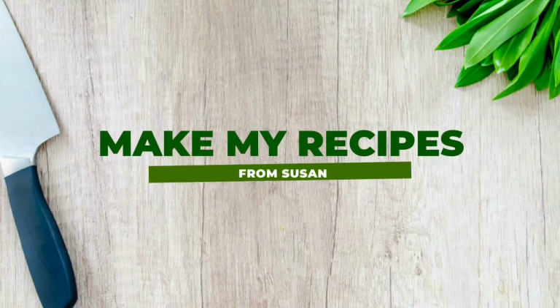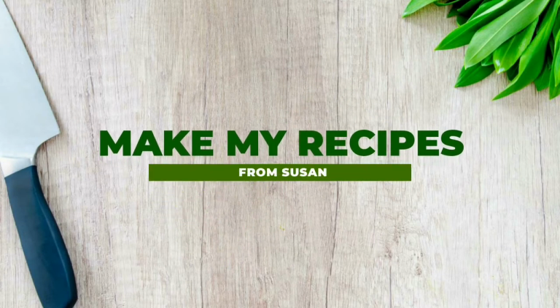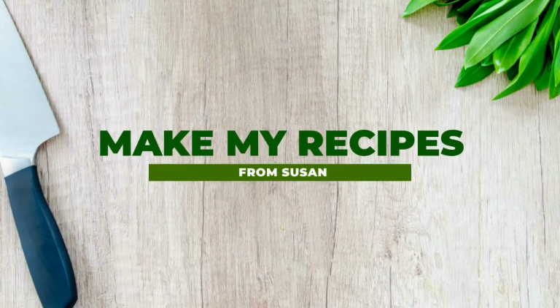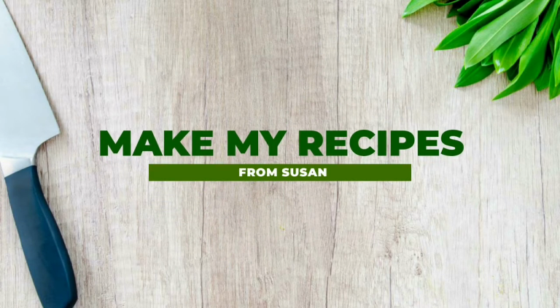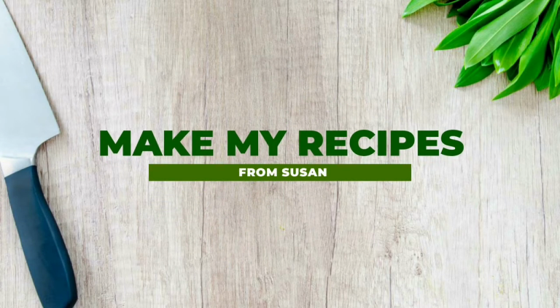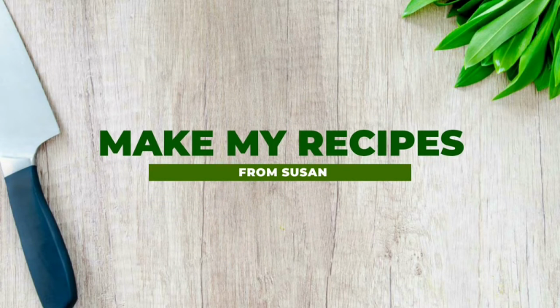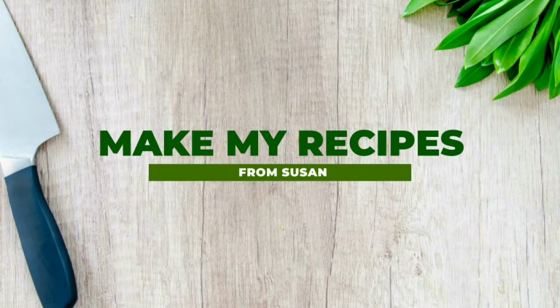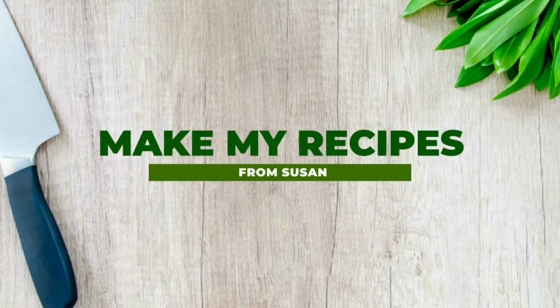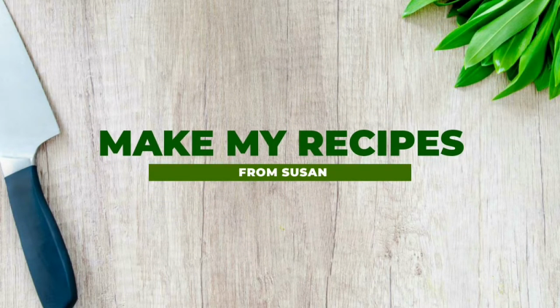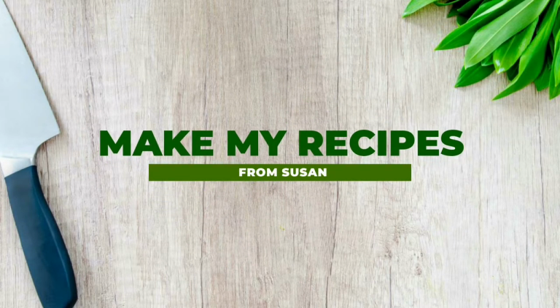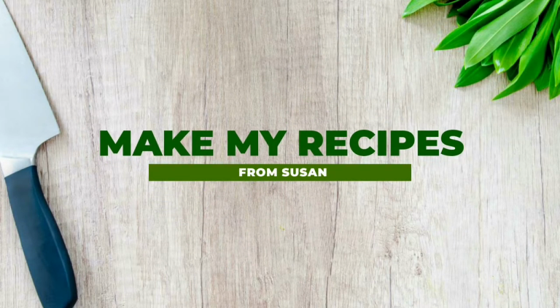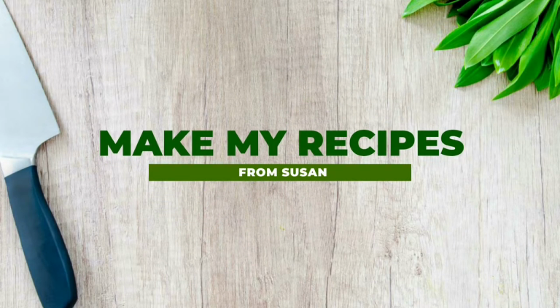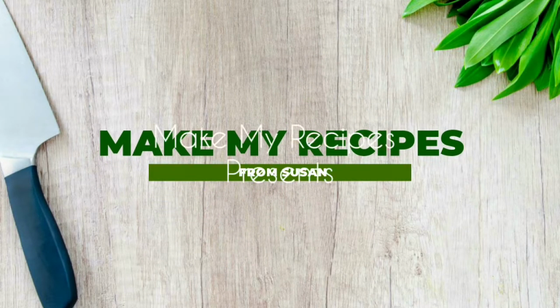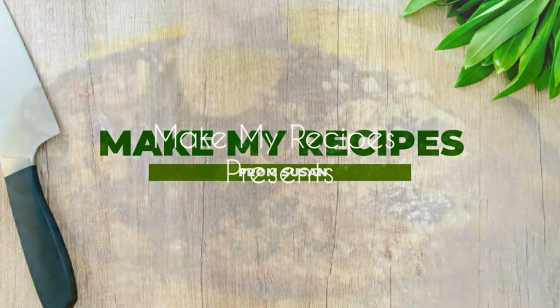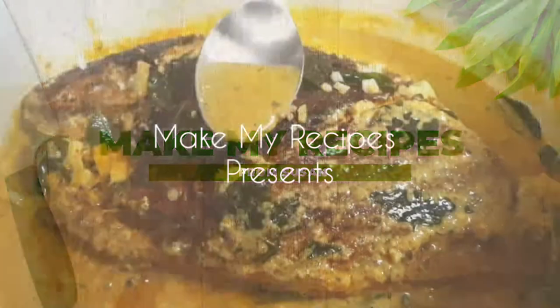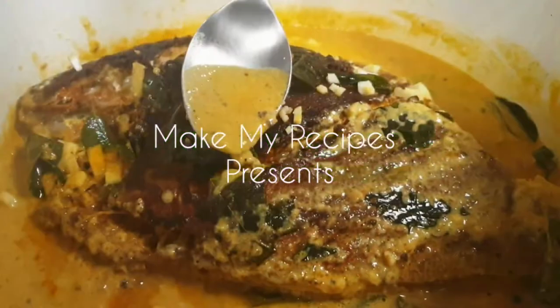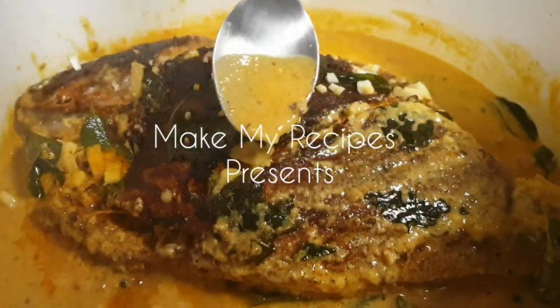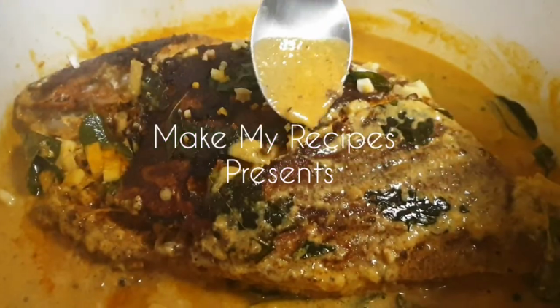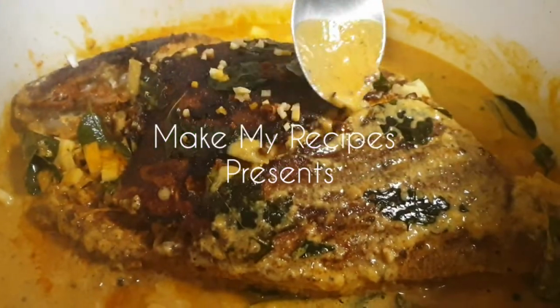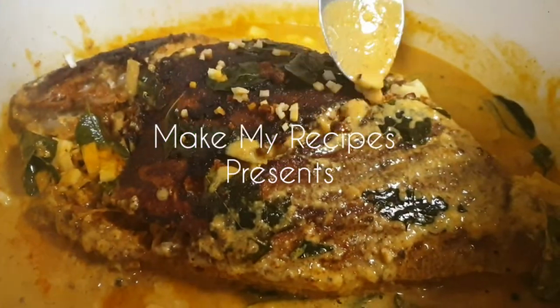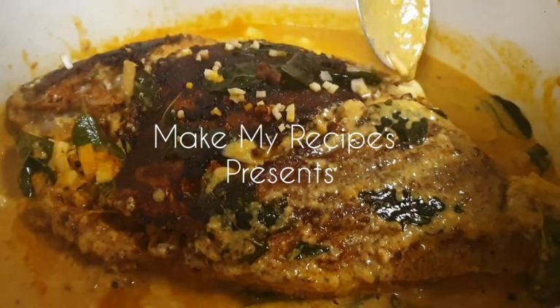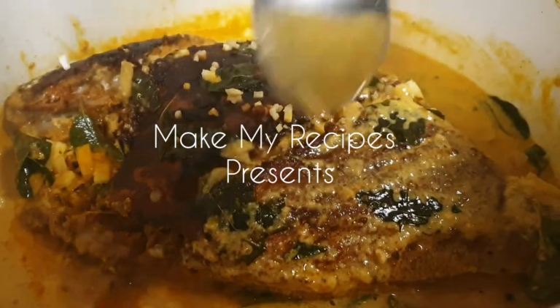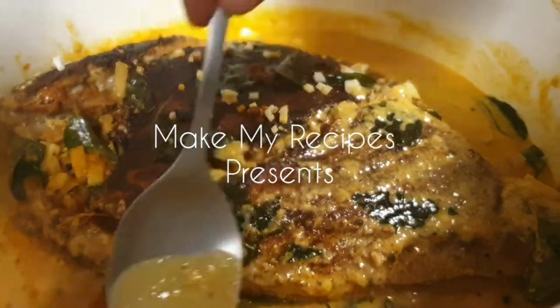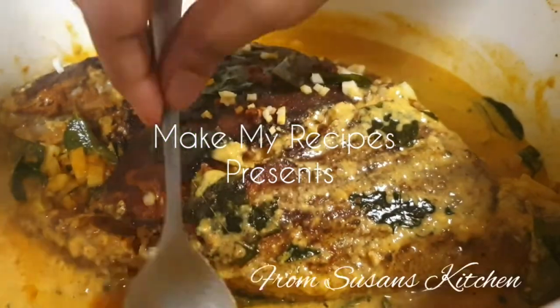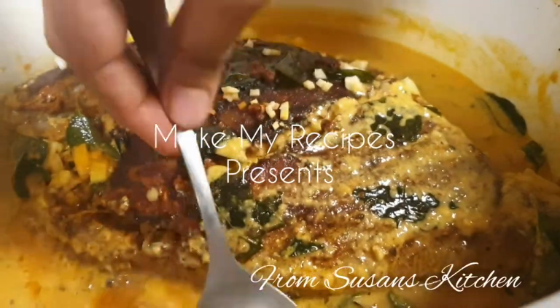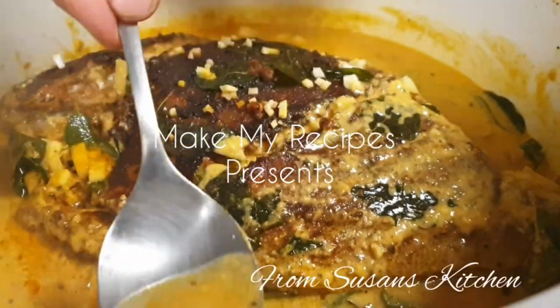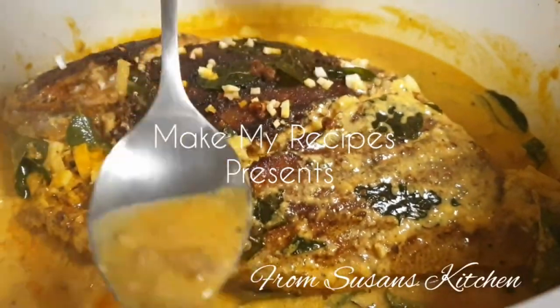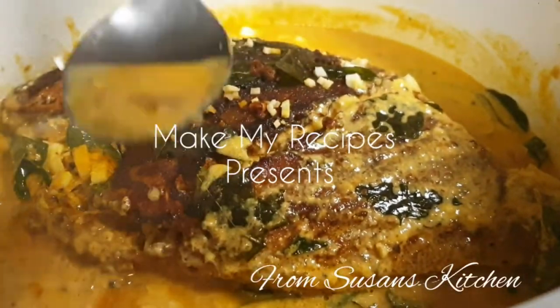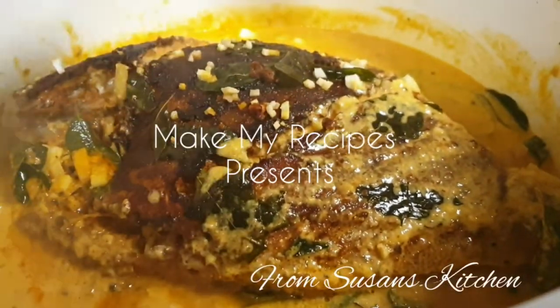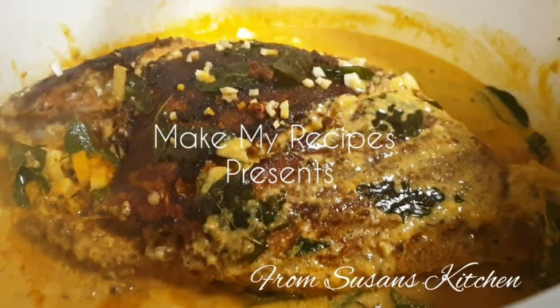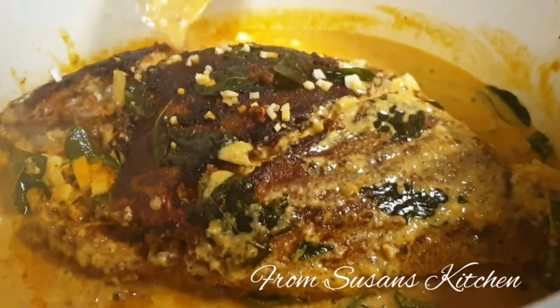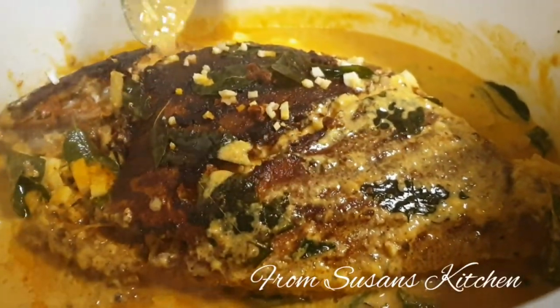Welcome to MakeMyRecipes. Welcome to Chef Pillay.